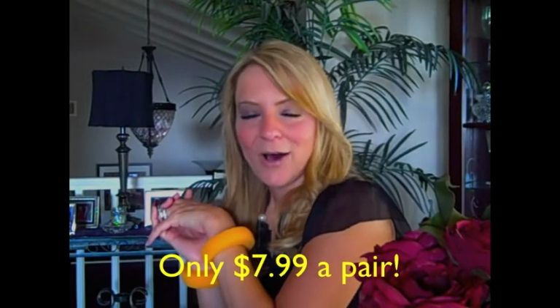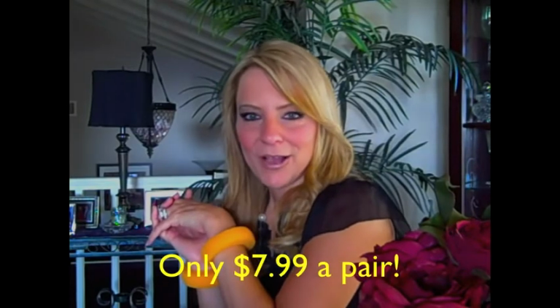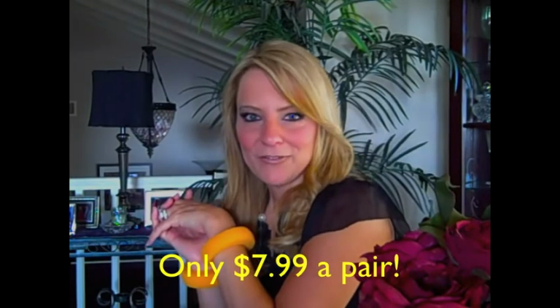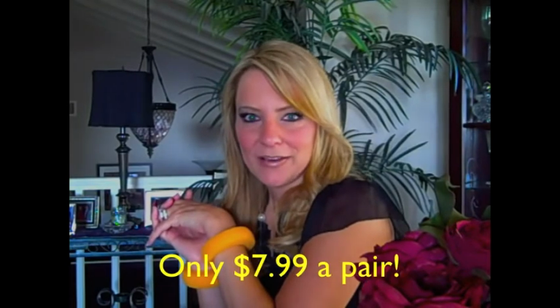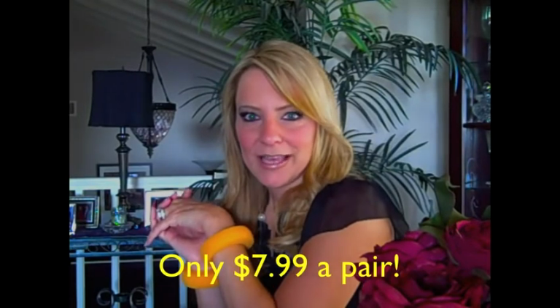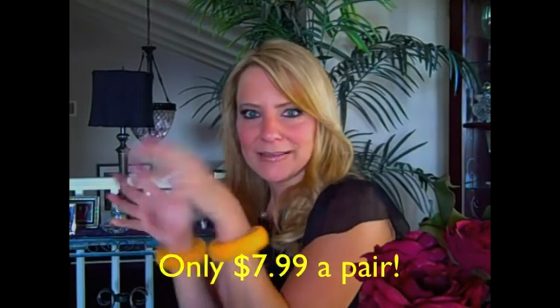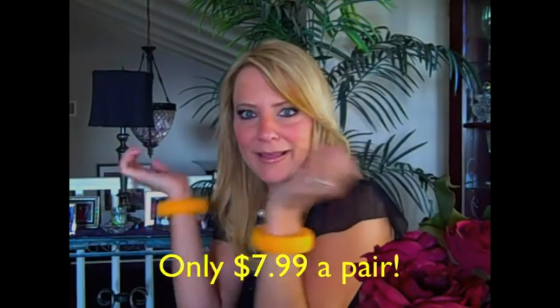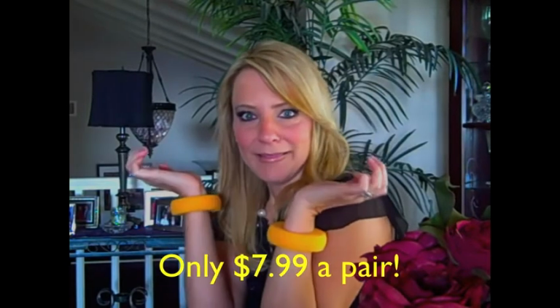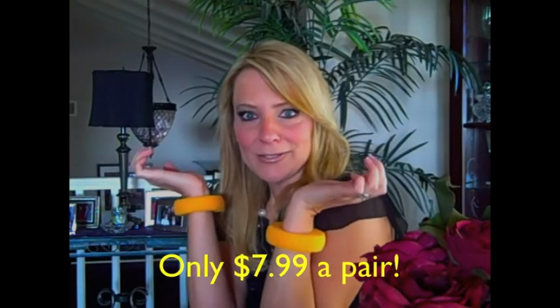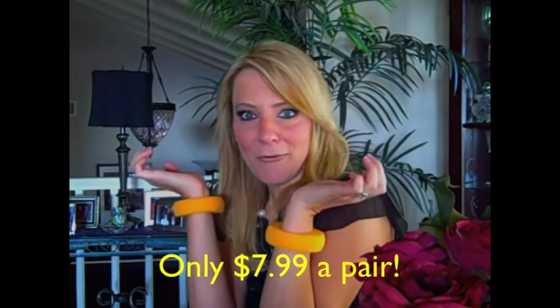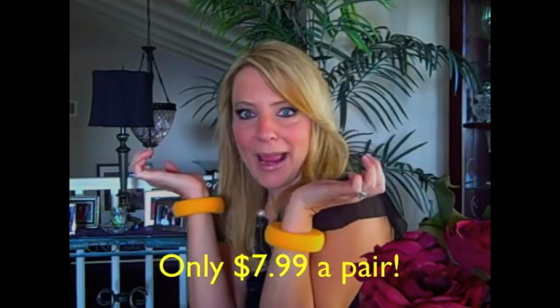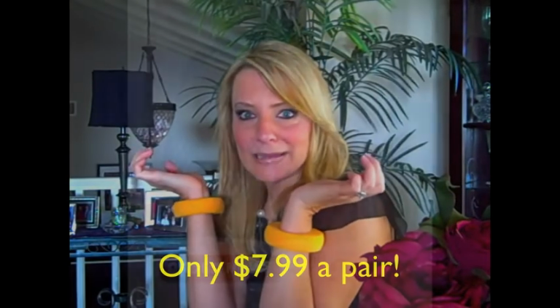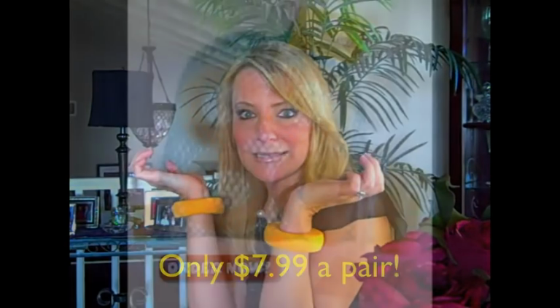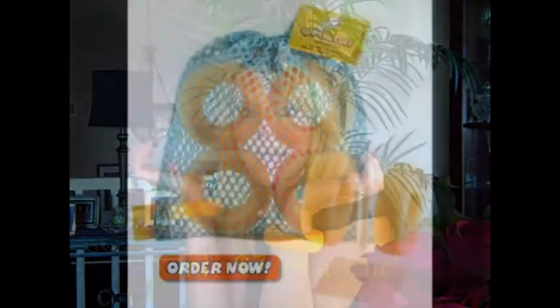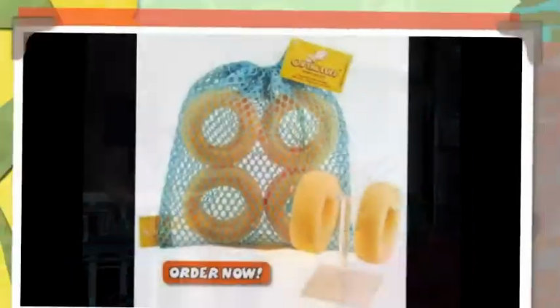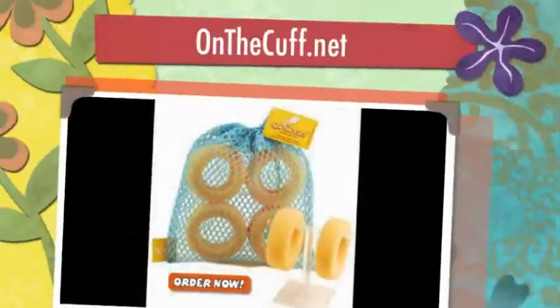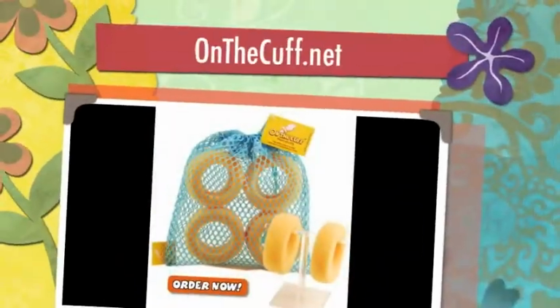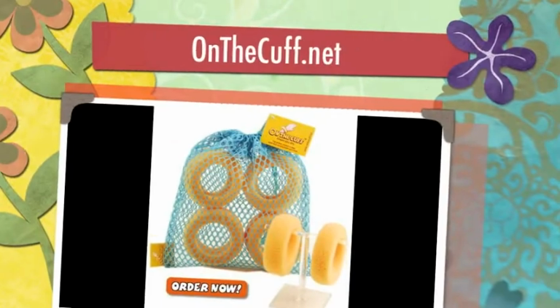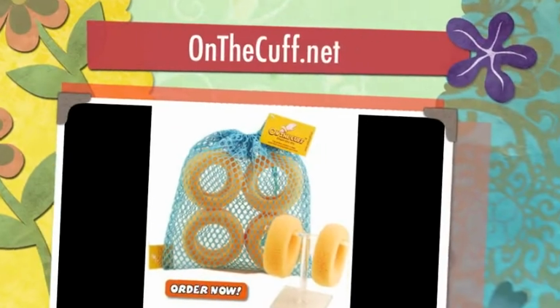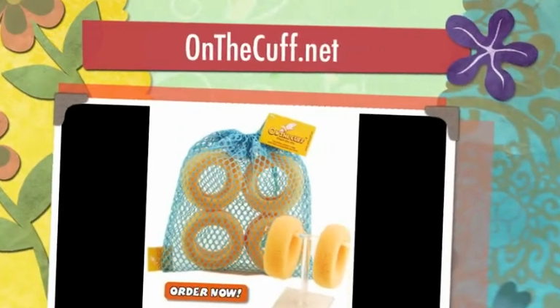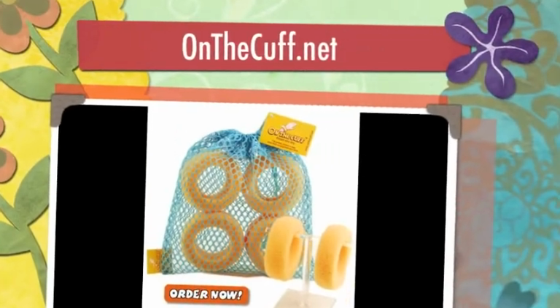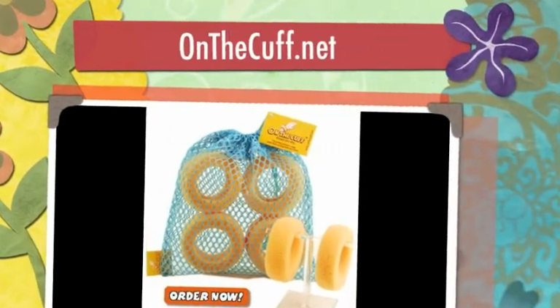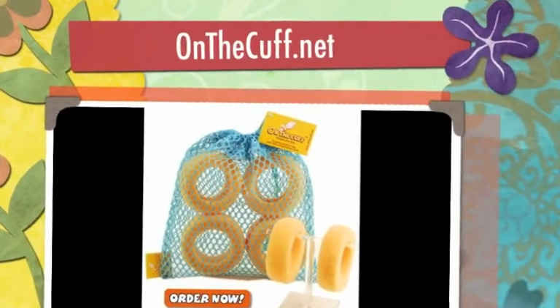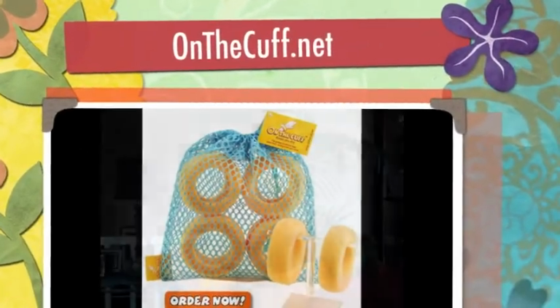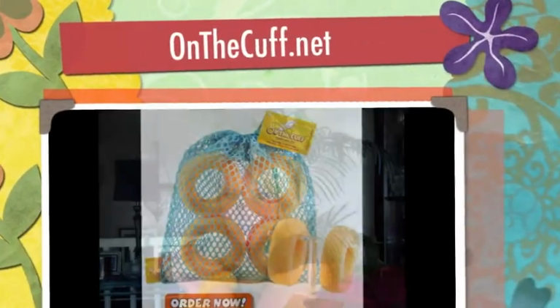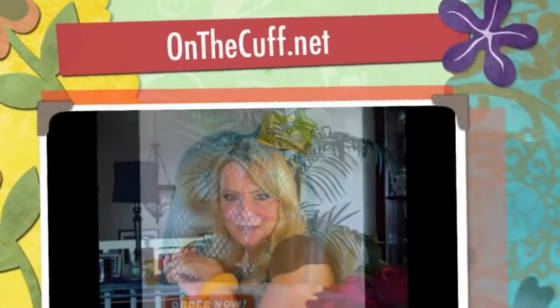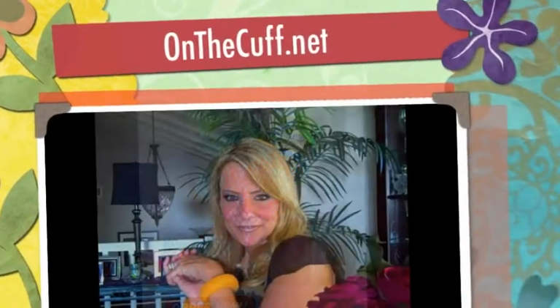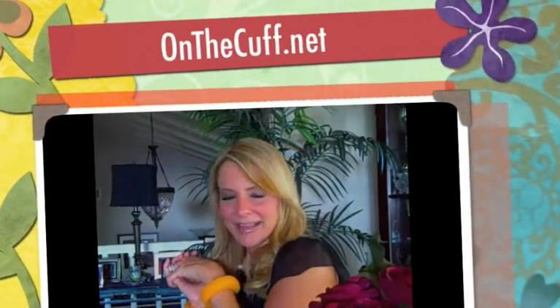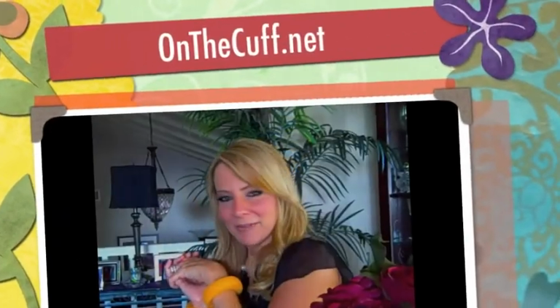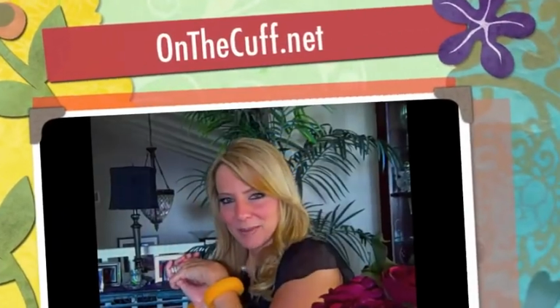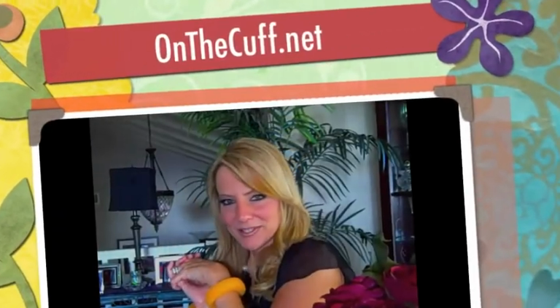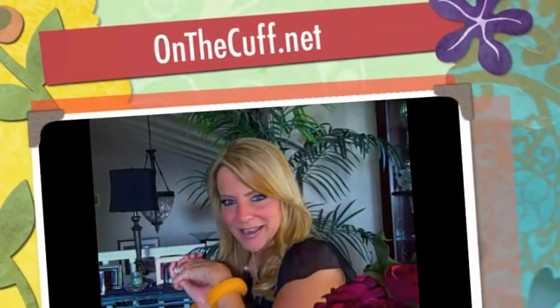Onthecuff.net. These are great. Get one for yourself and everybody you love. Have a glamorous day.